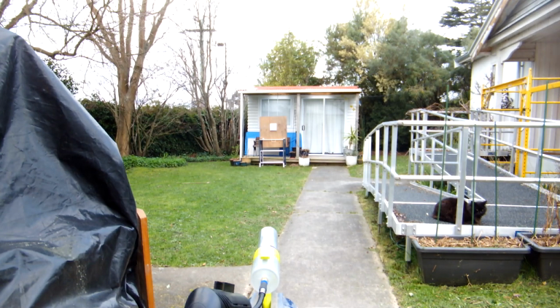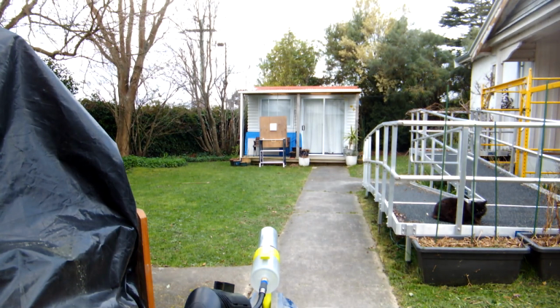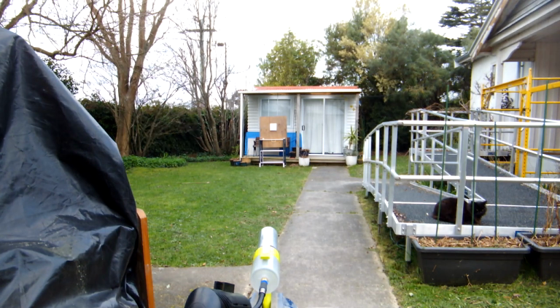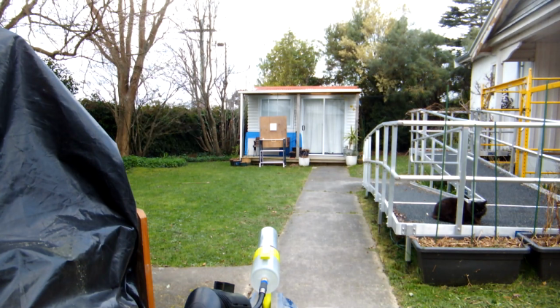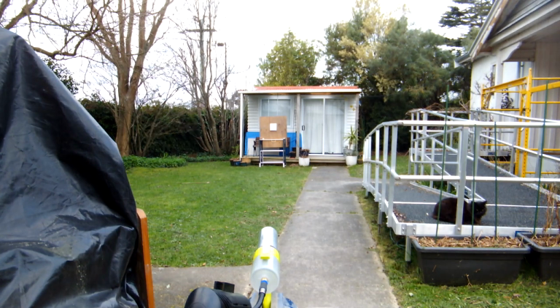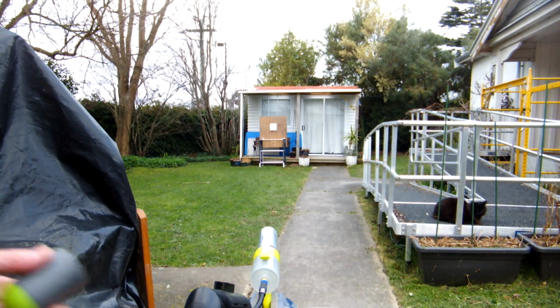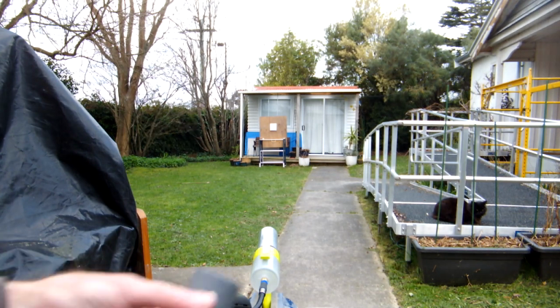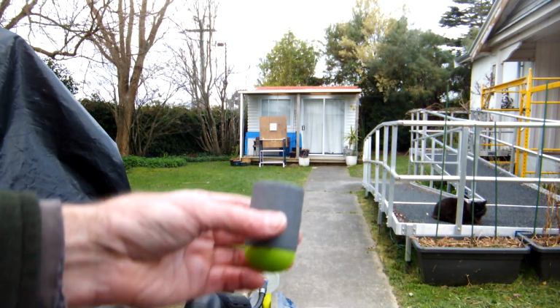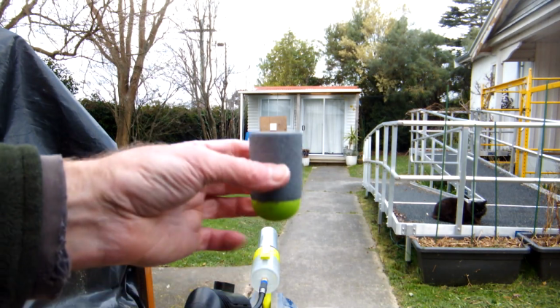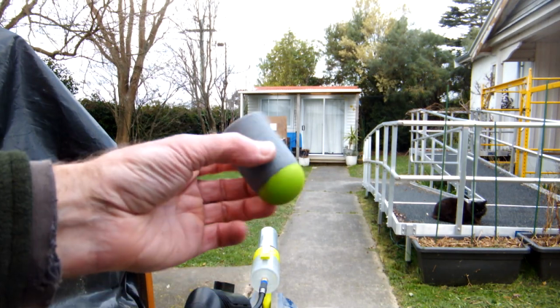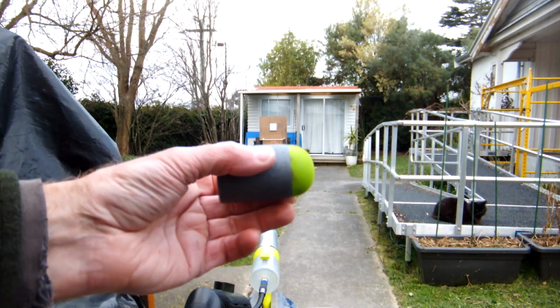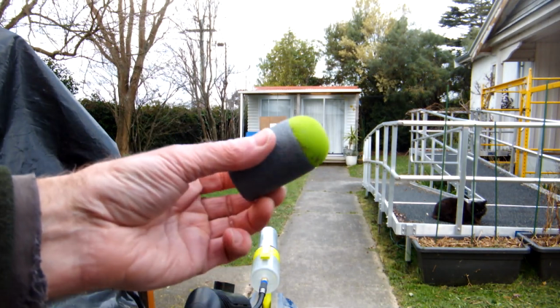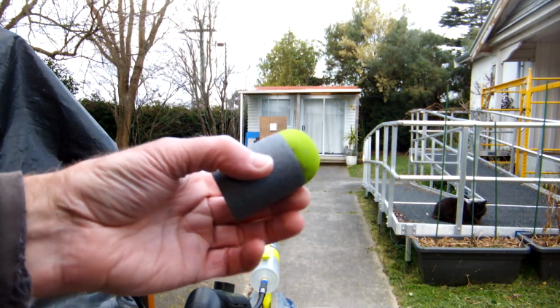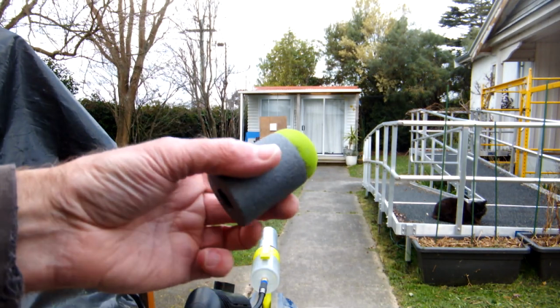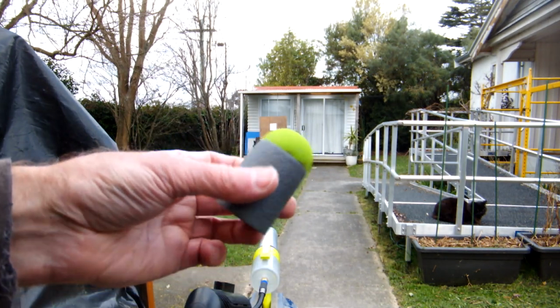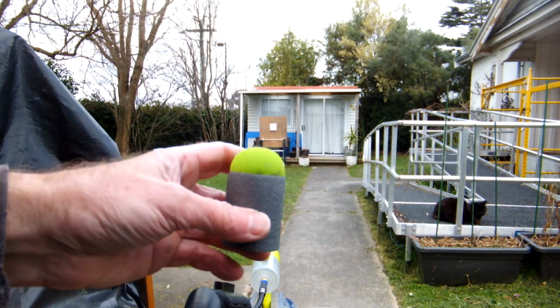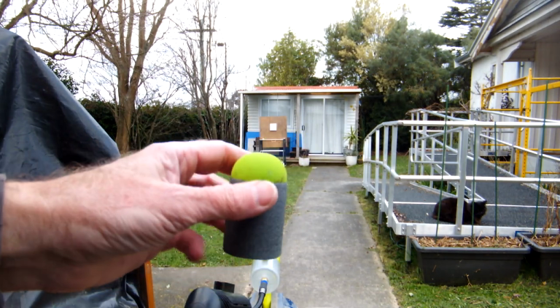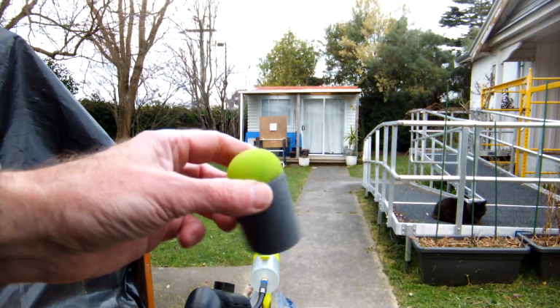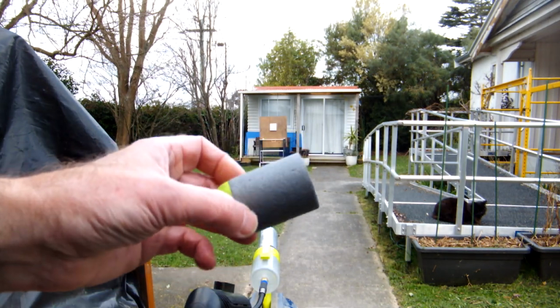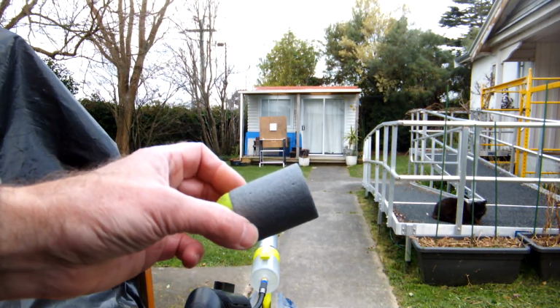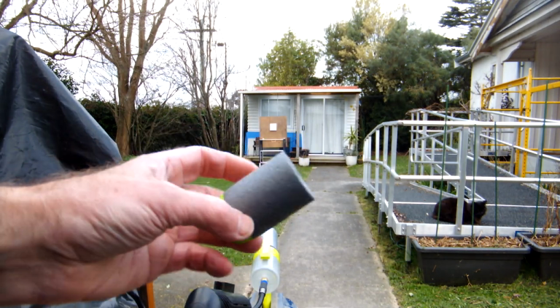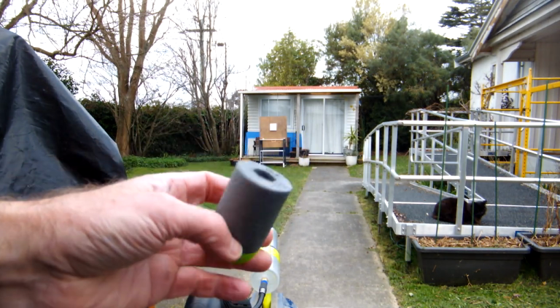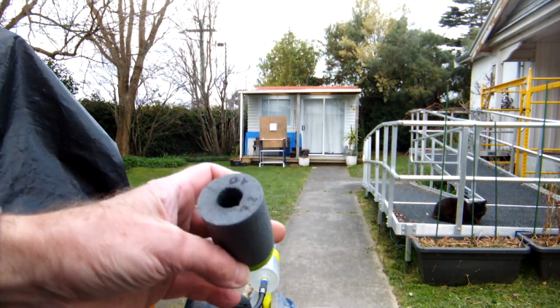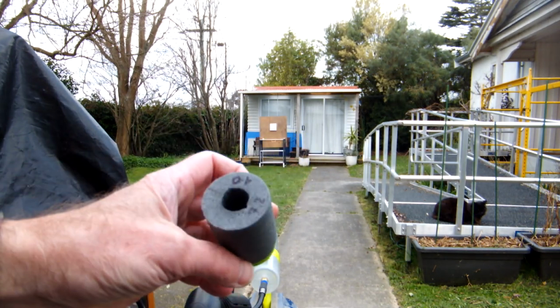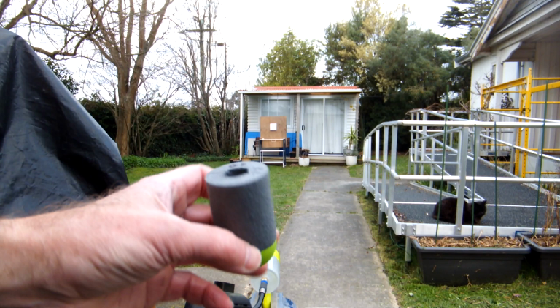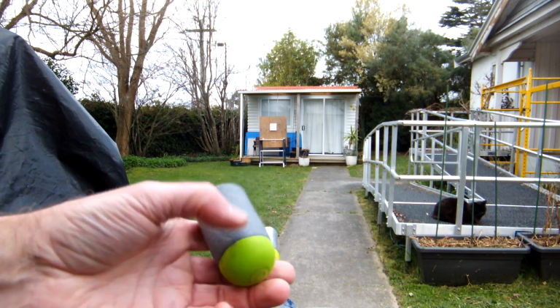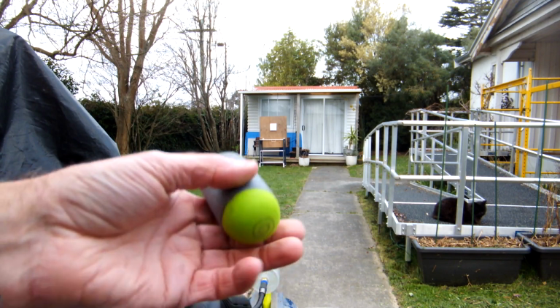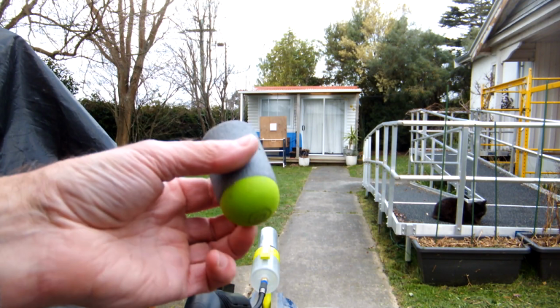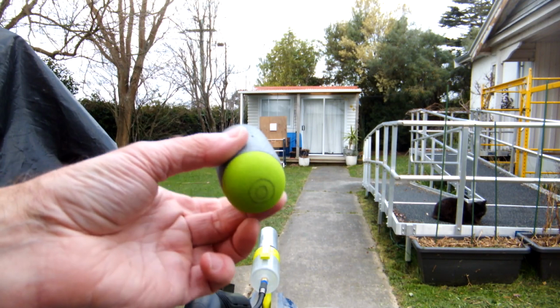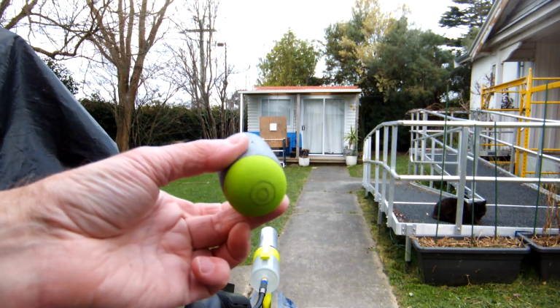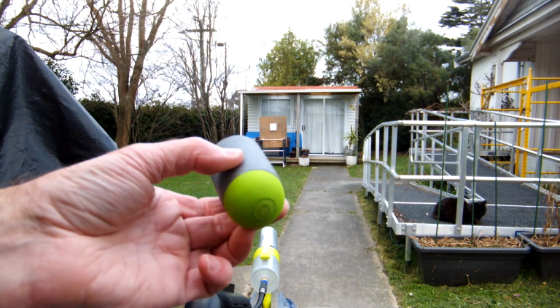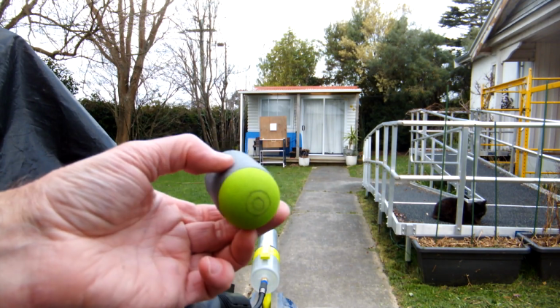G'day team, Unscrupulous Modifier here. Today we're shooting a leaner, meaner, ever so slightly greener Blue Mini.